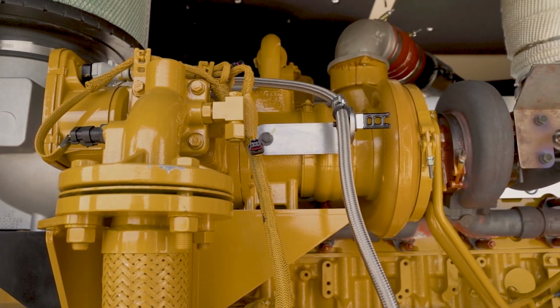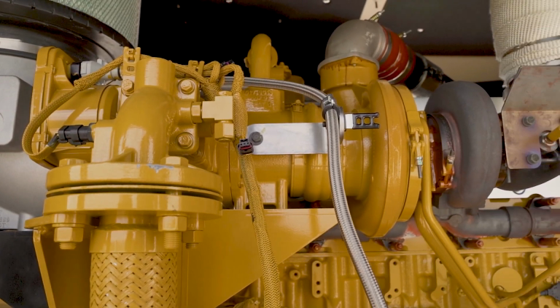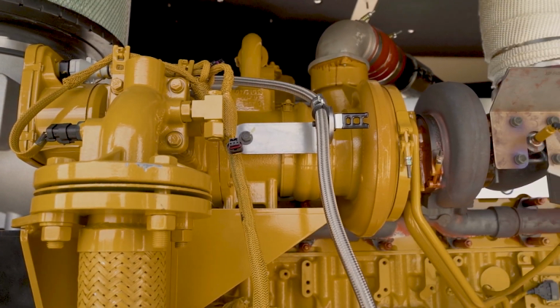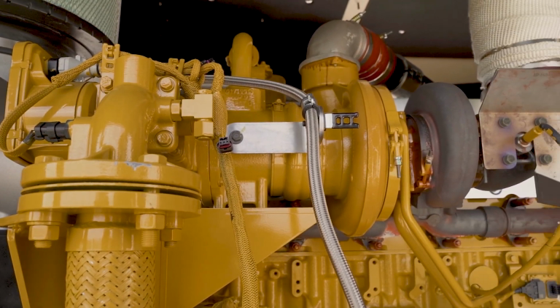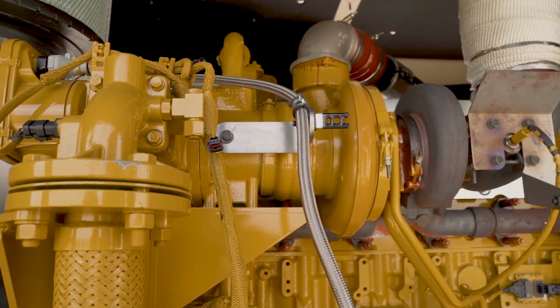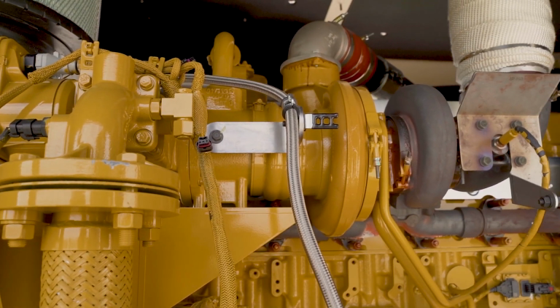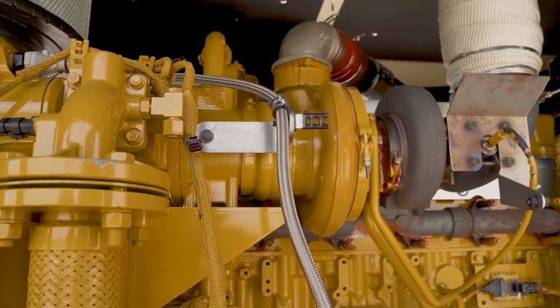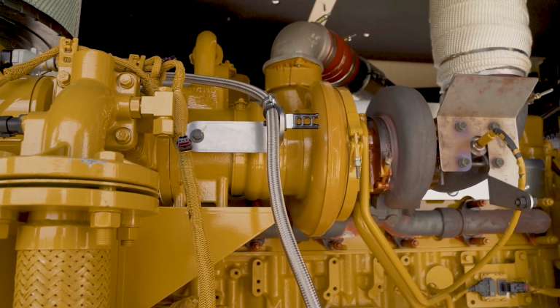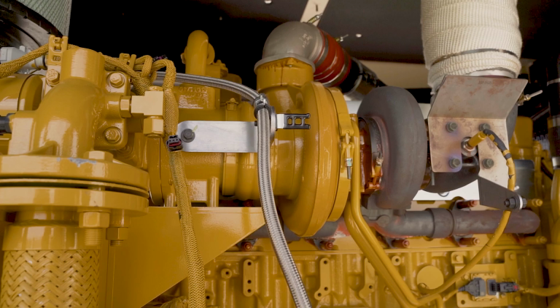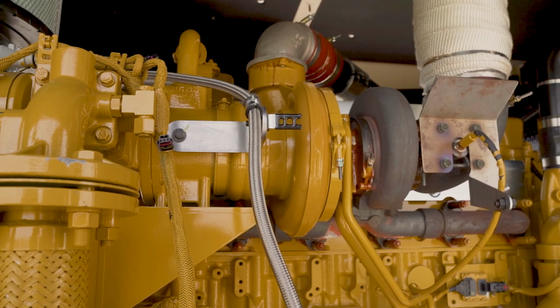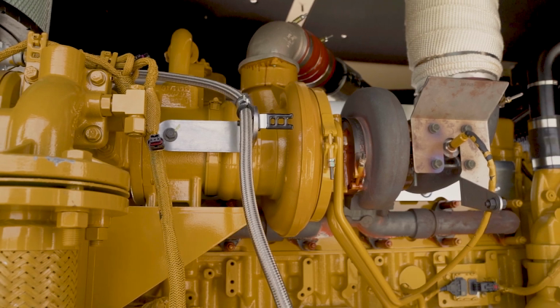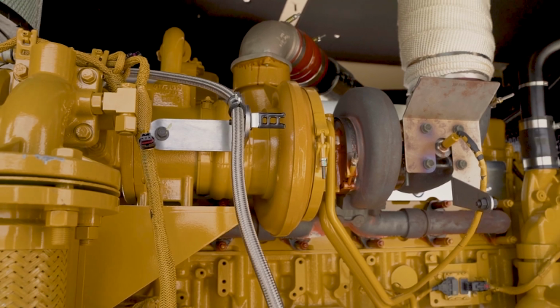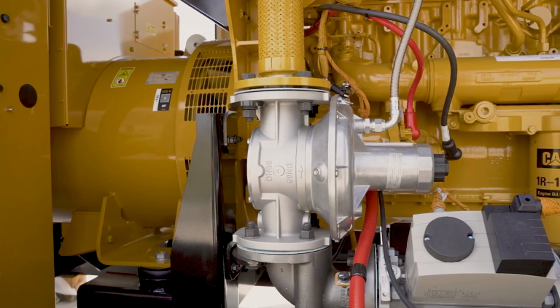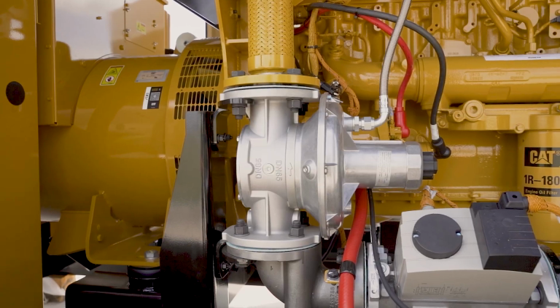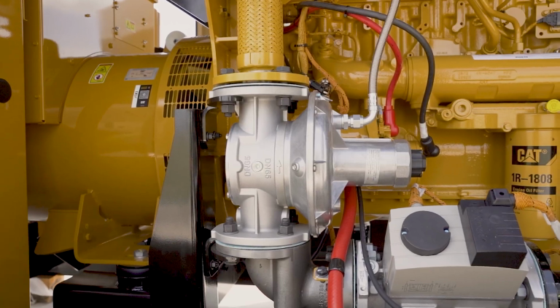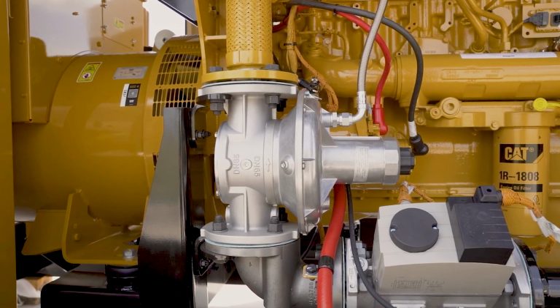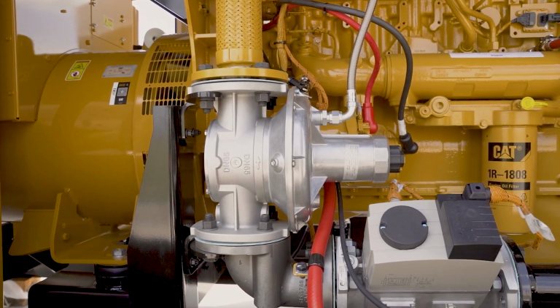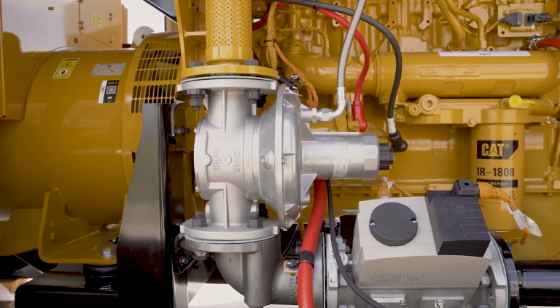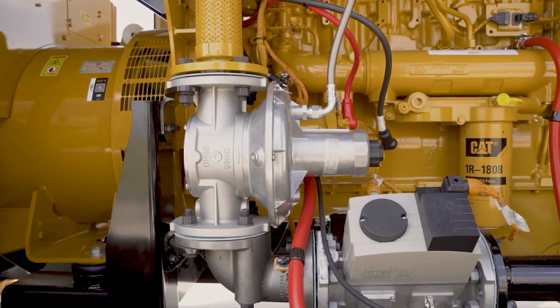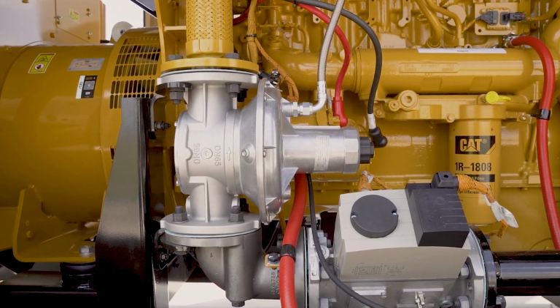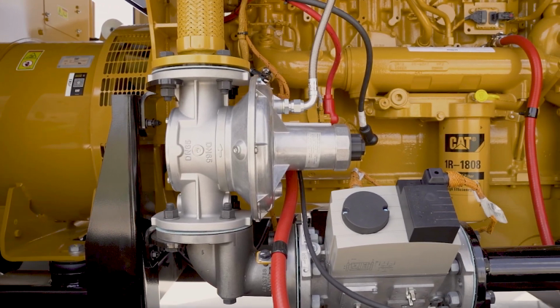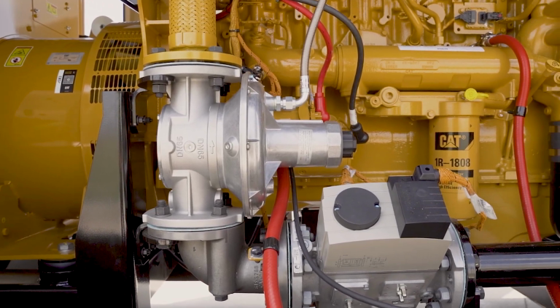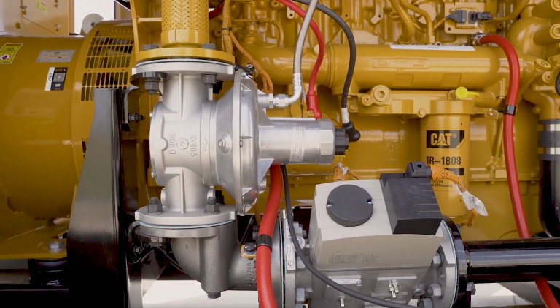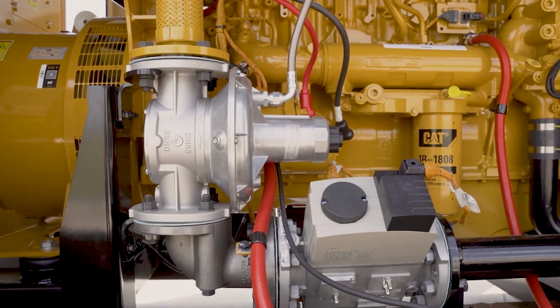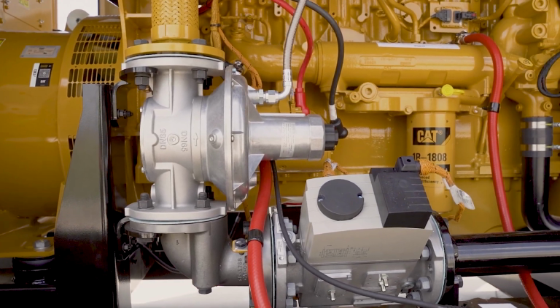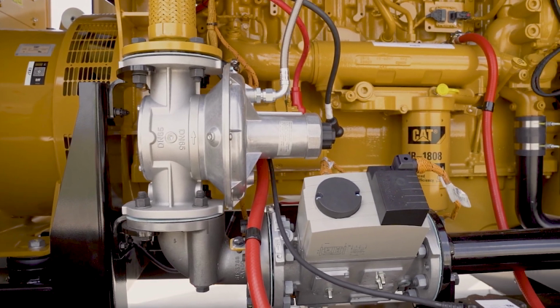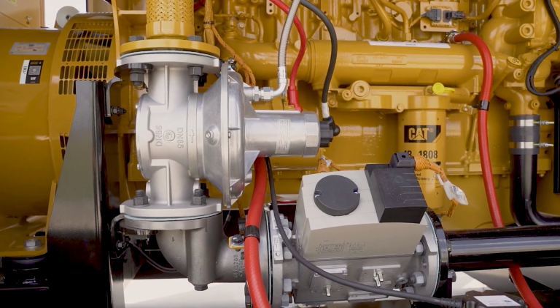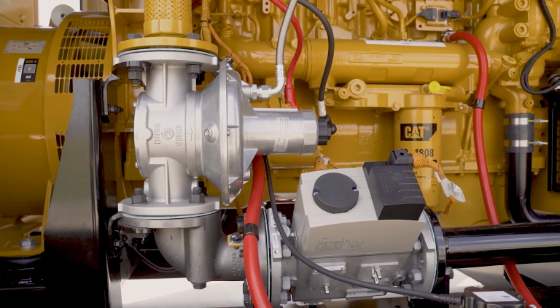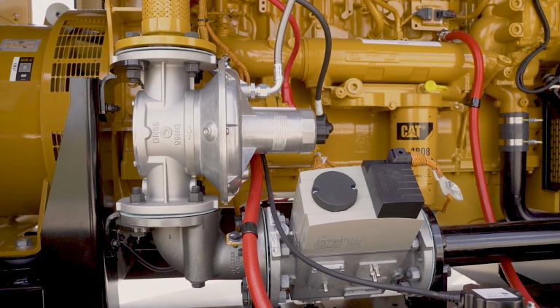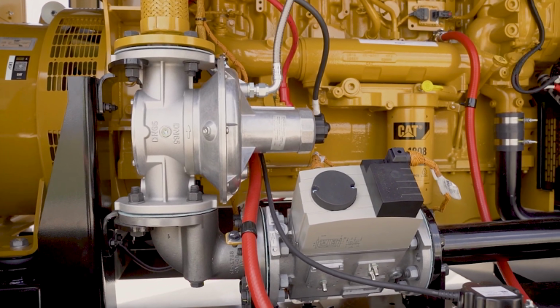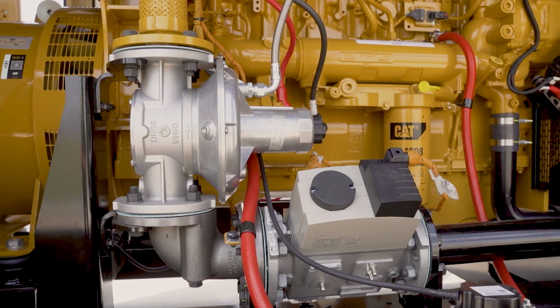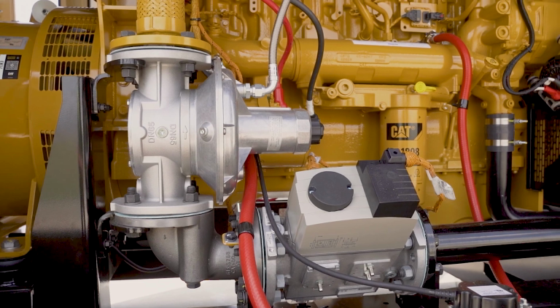Natural gas gensets are known to be reliable and our product line is no different. This, along with our quality brand, makes sure that you're covered for all your power solution needs.